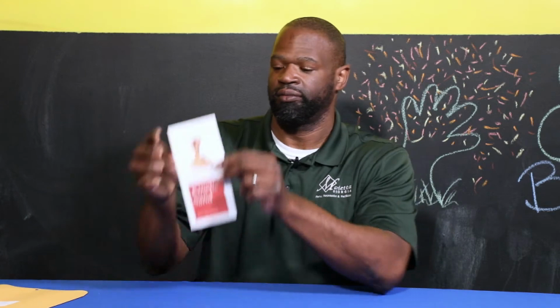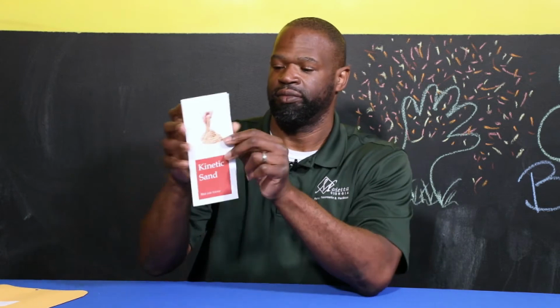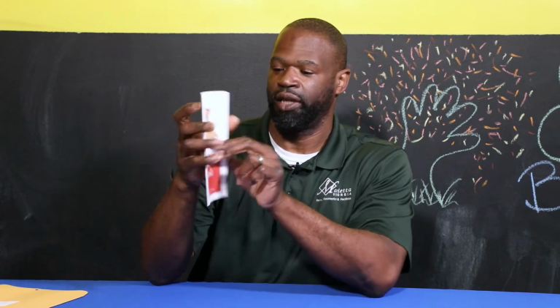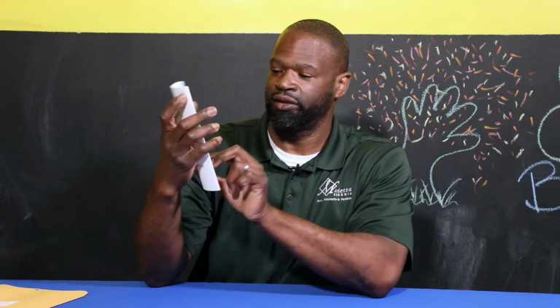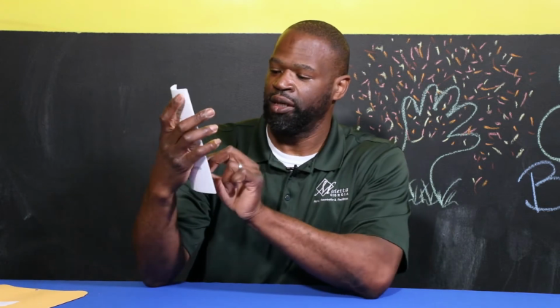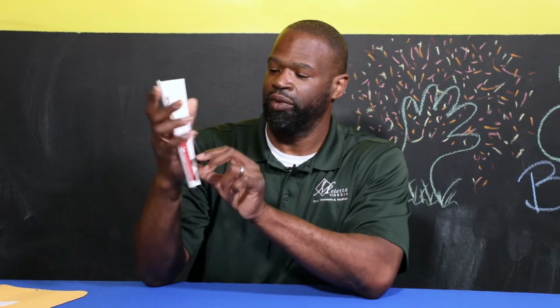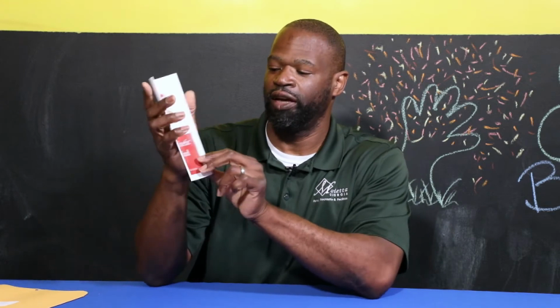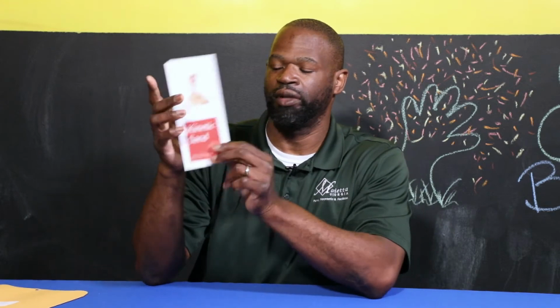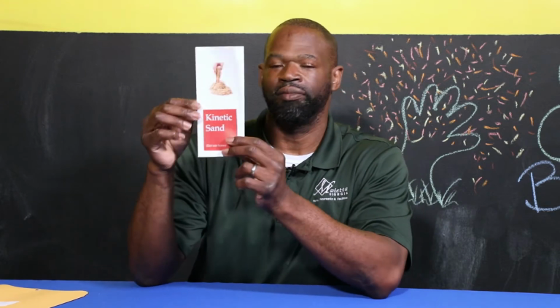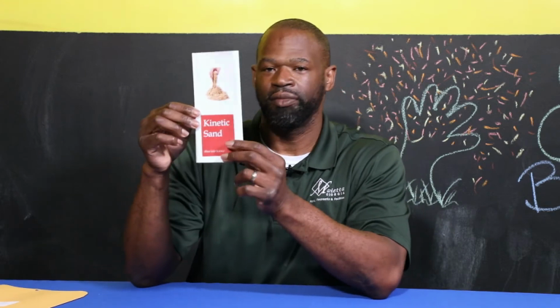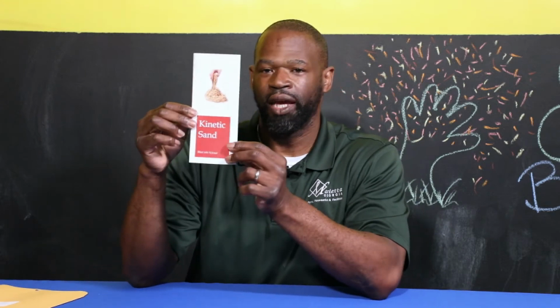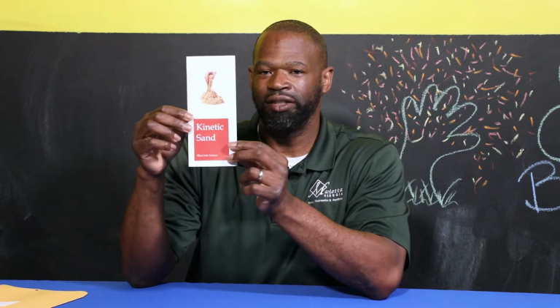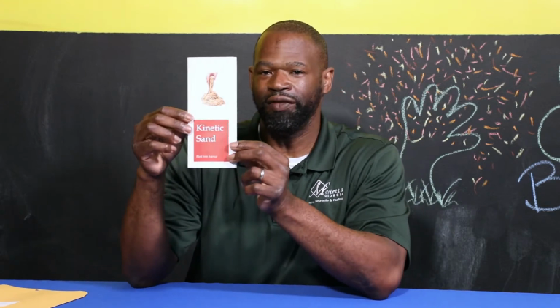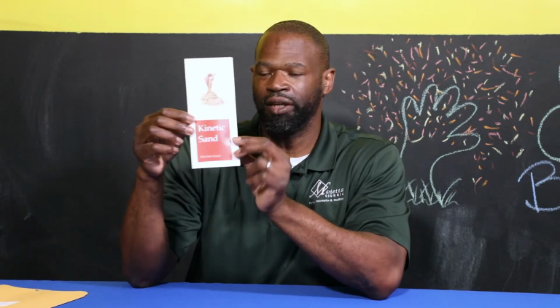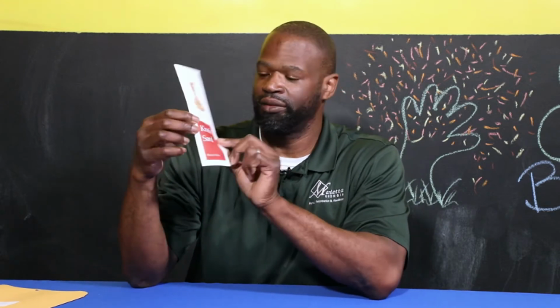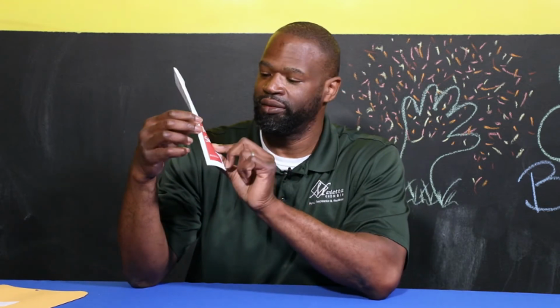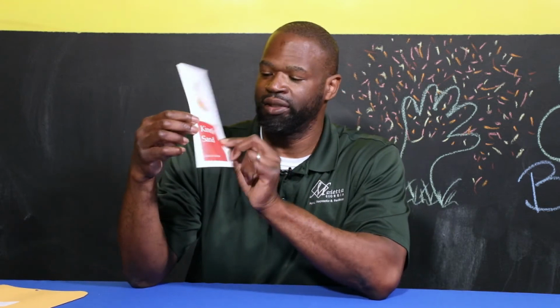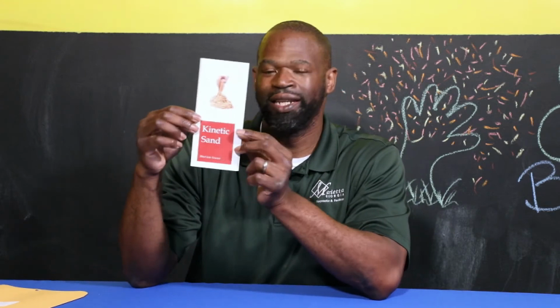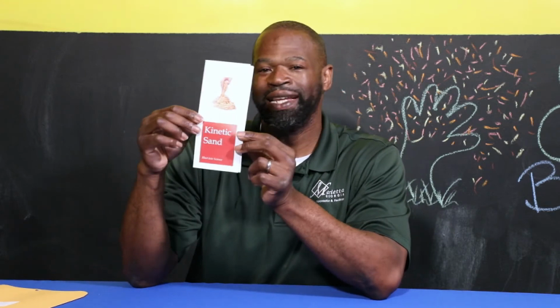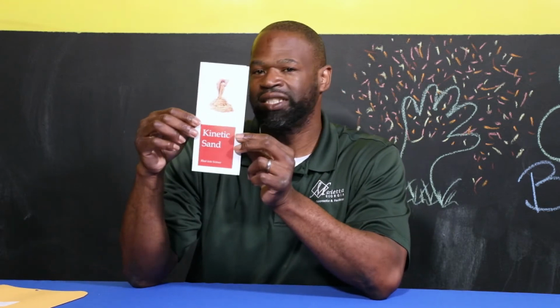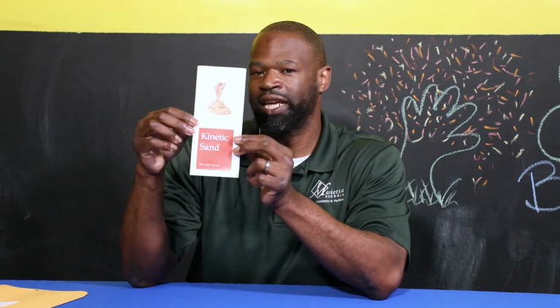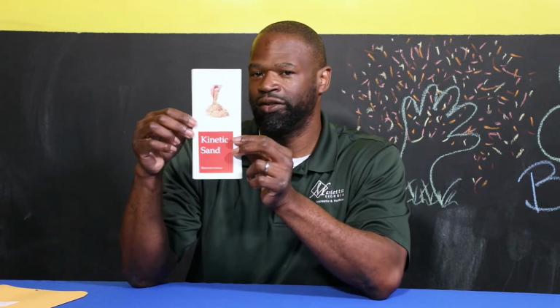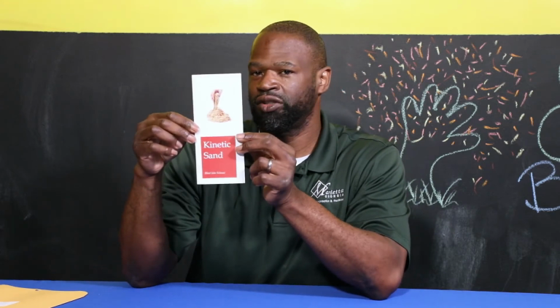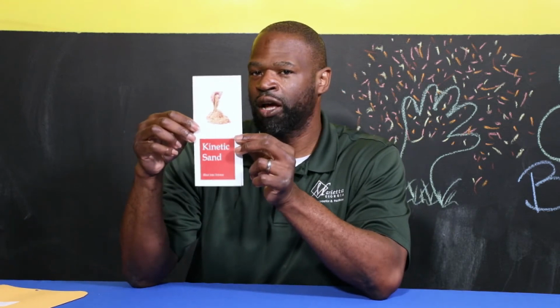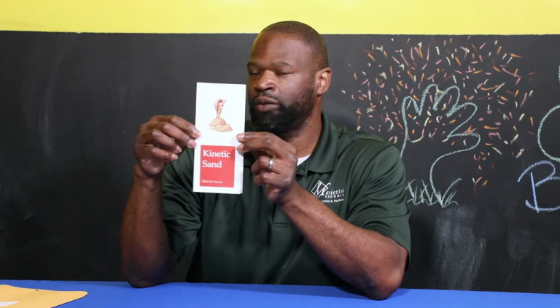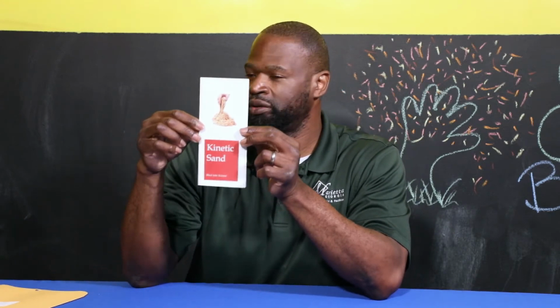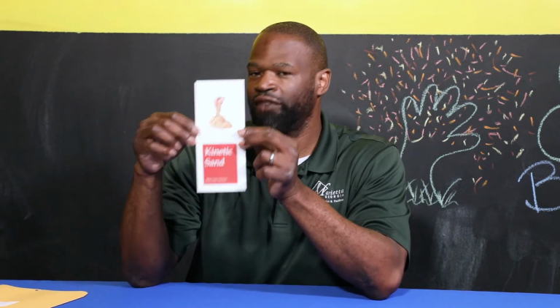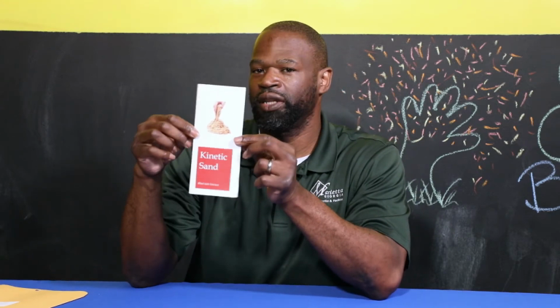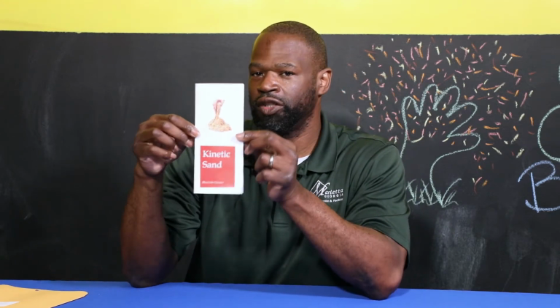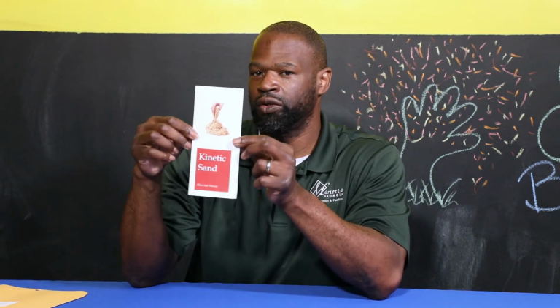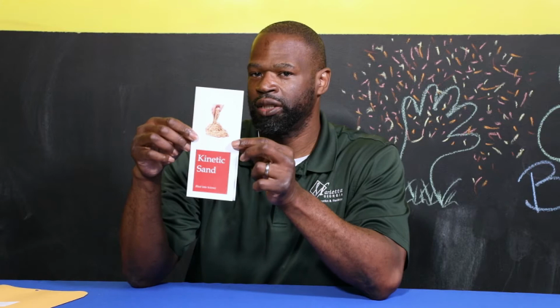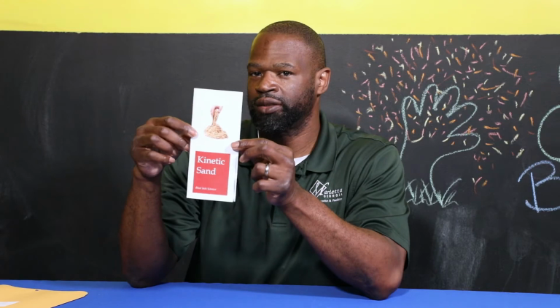Next up, we have an activity: kinetic sand. Your child will definitely enjoy this.